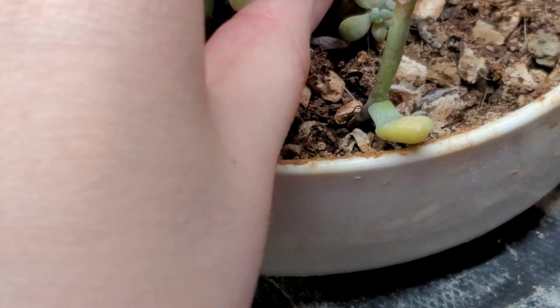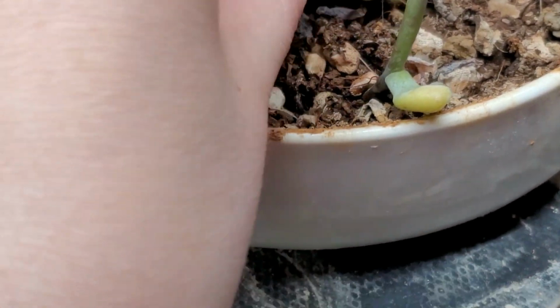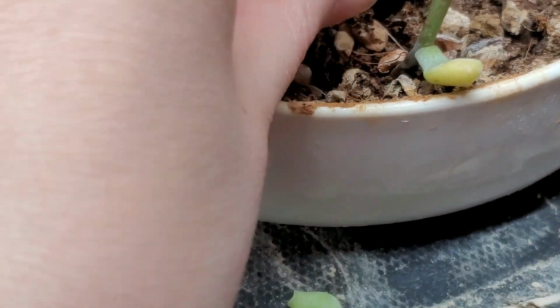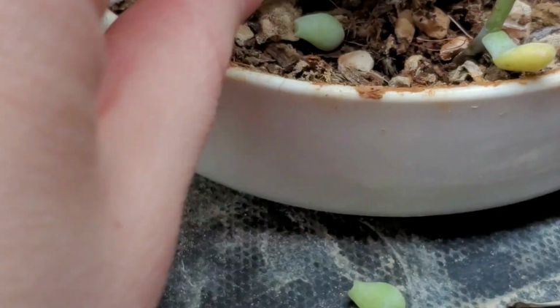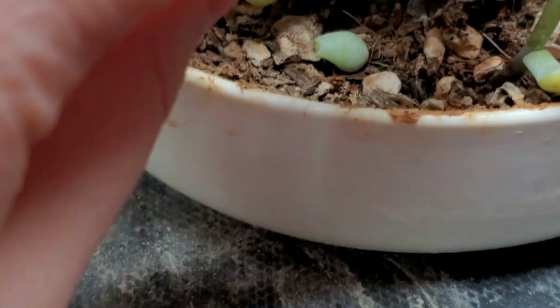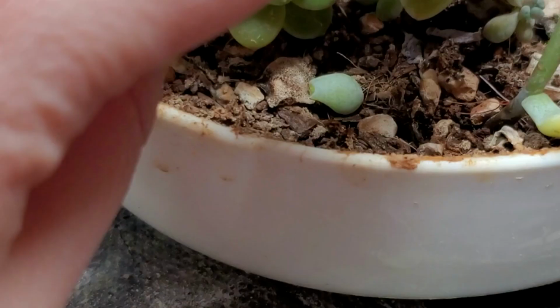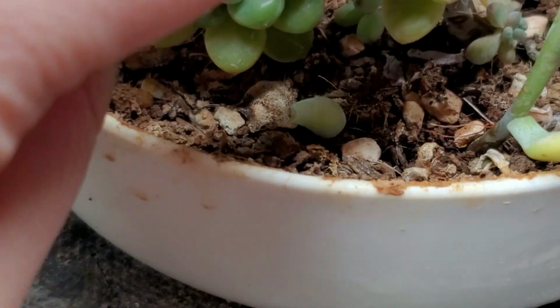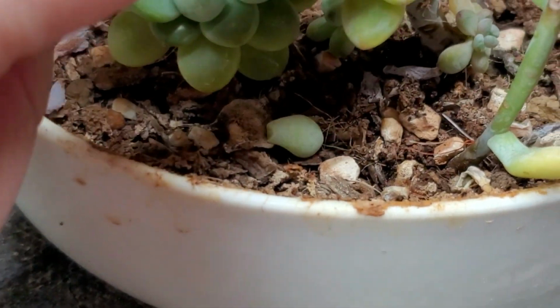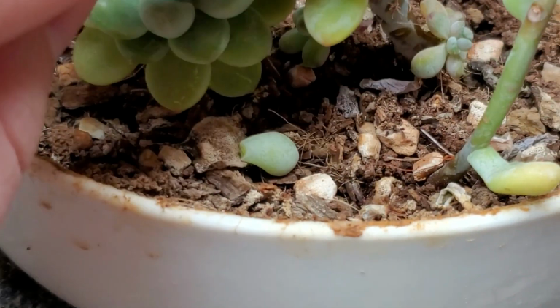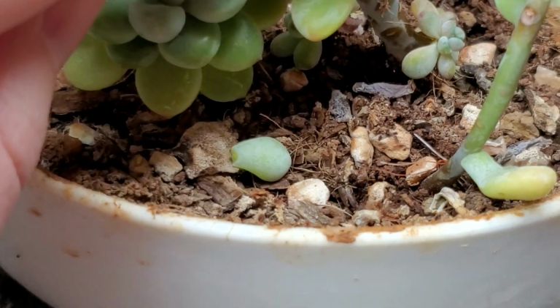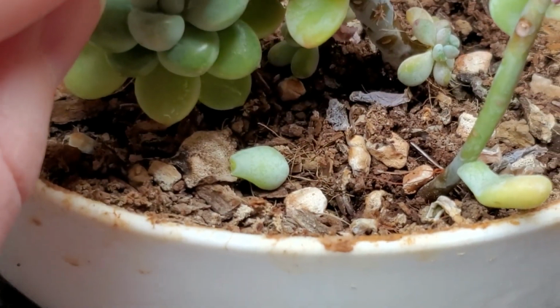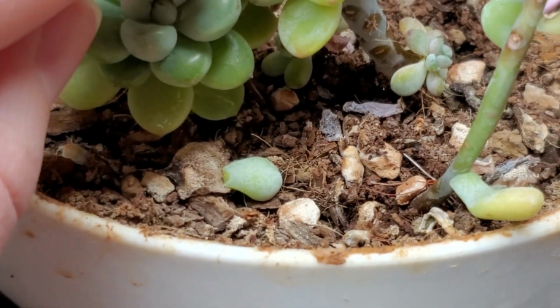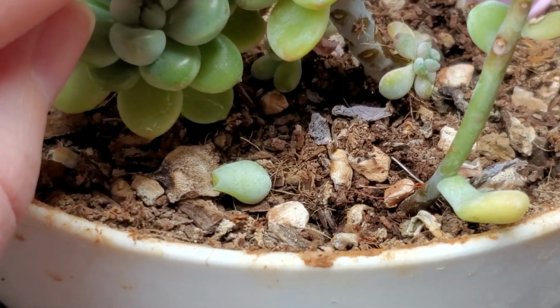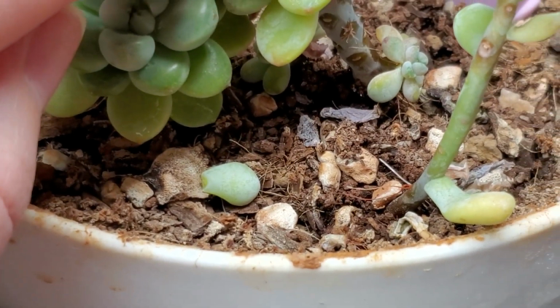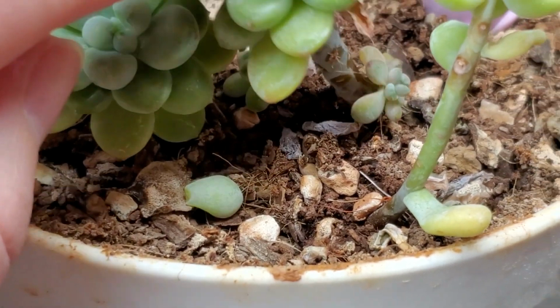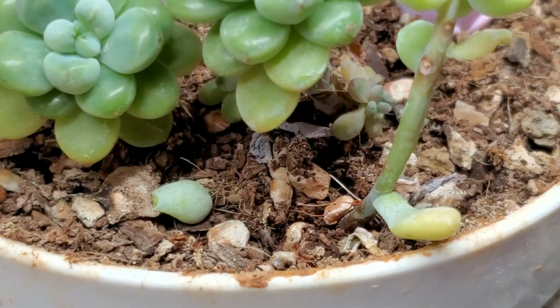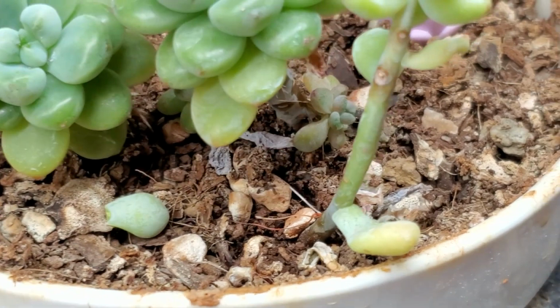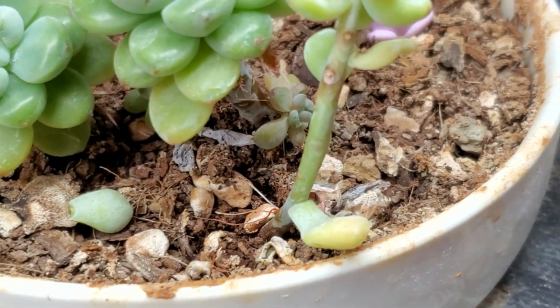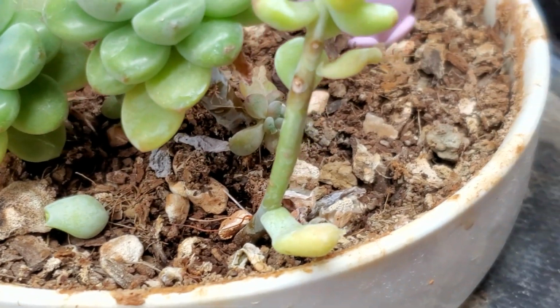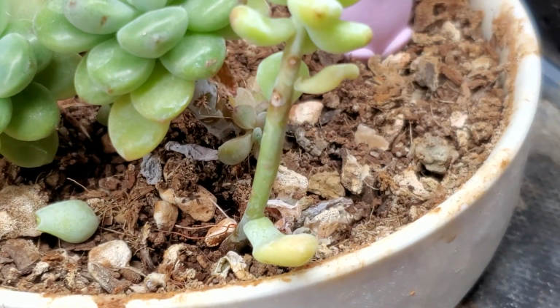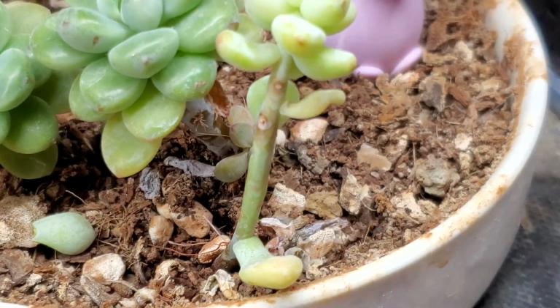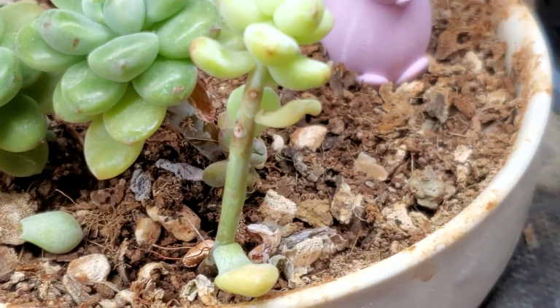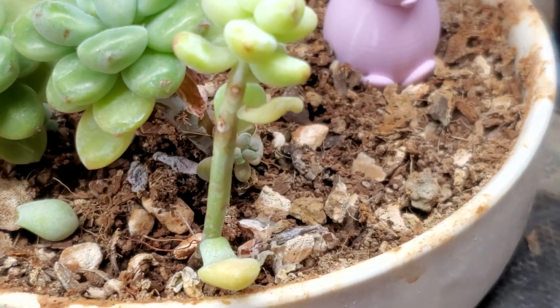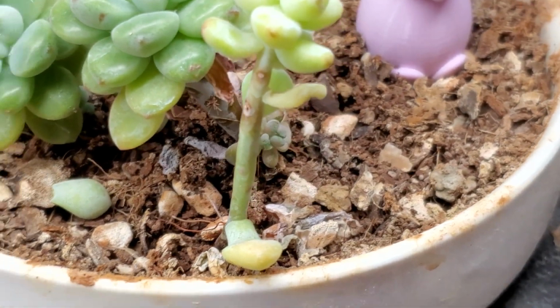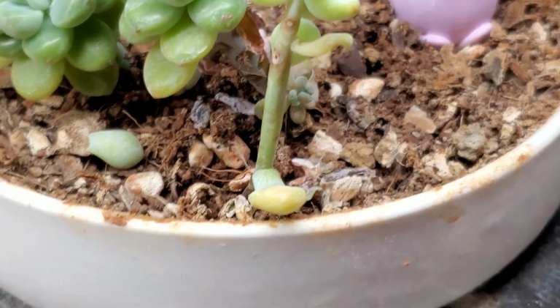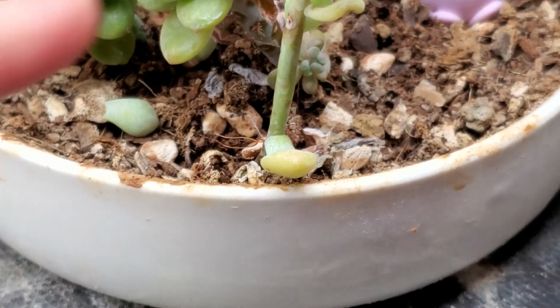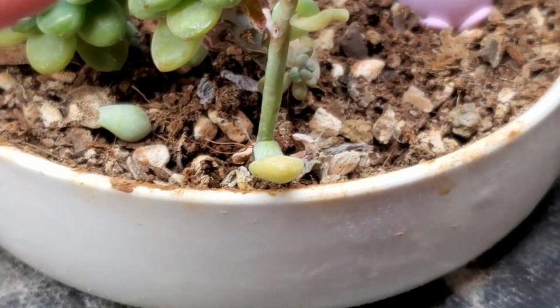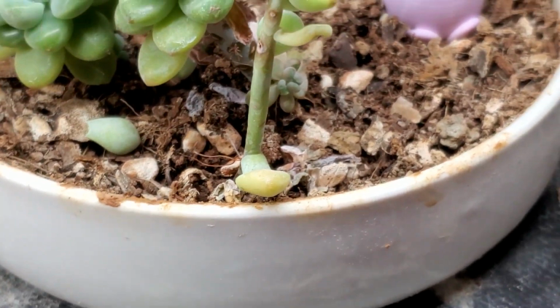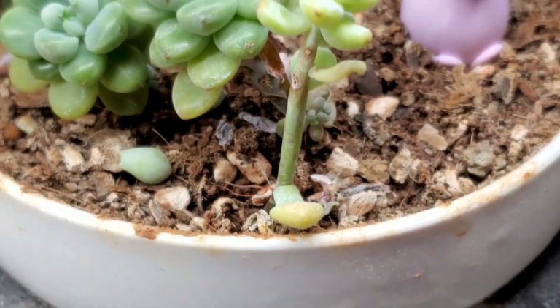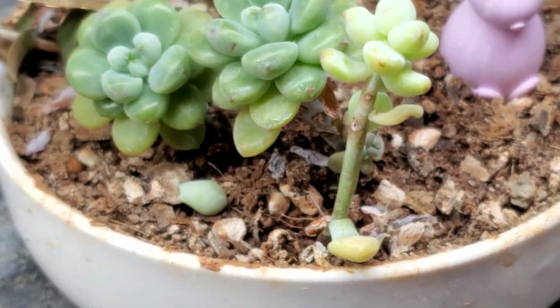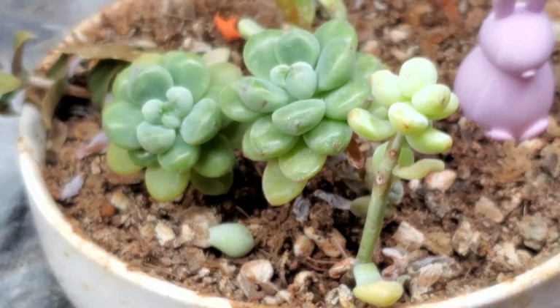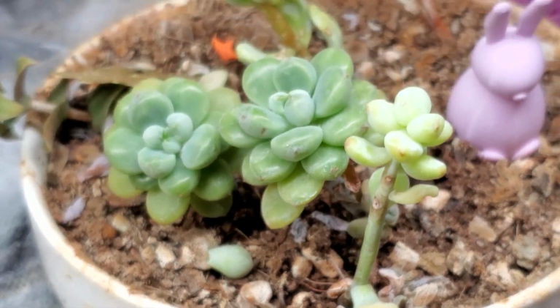Oh look, there's a little baby under there! This is really how it goes — when I look at my succulents I'm like, oh yeah, I should do something with that.